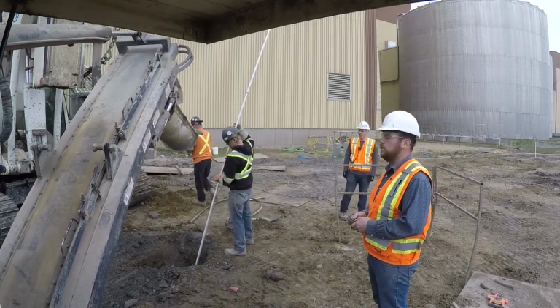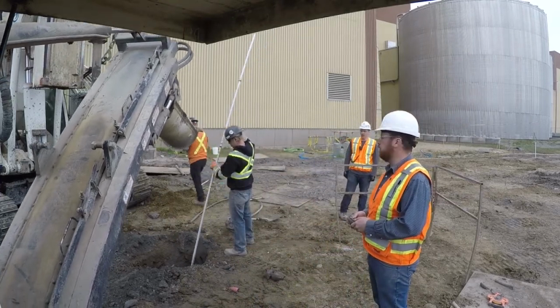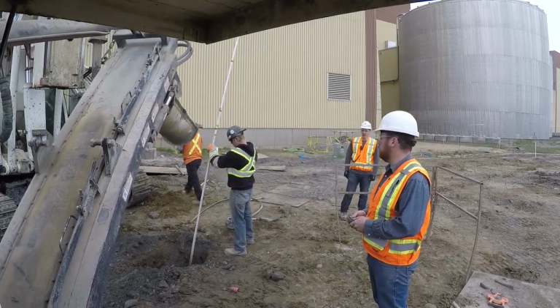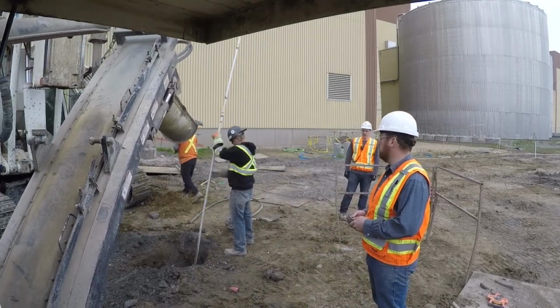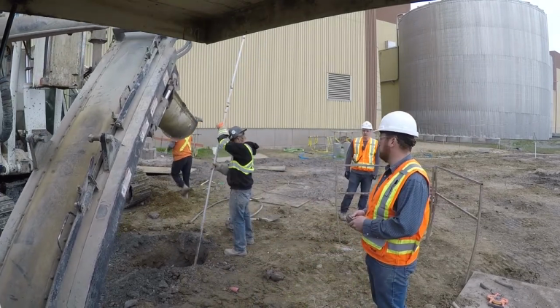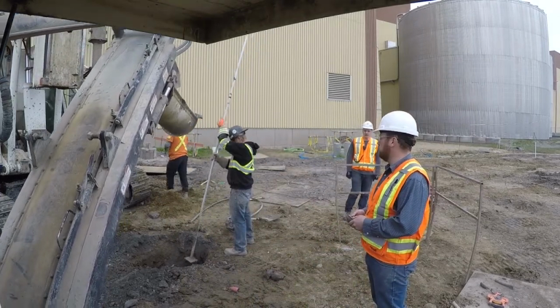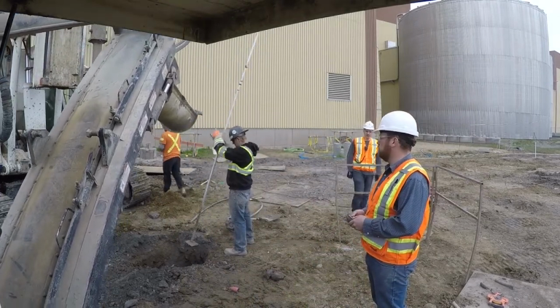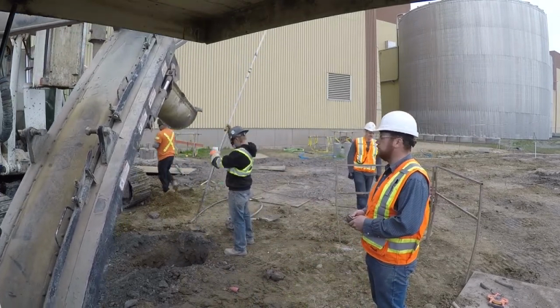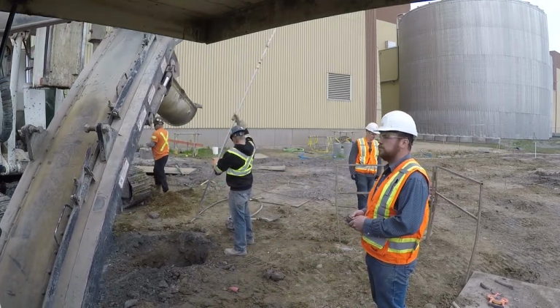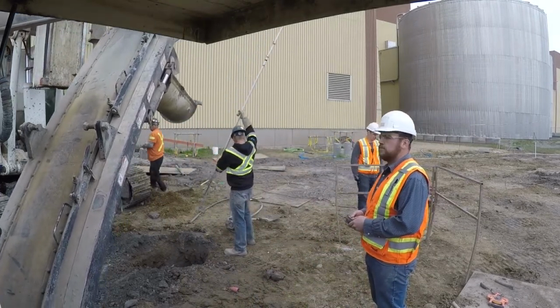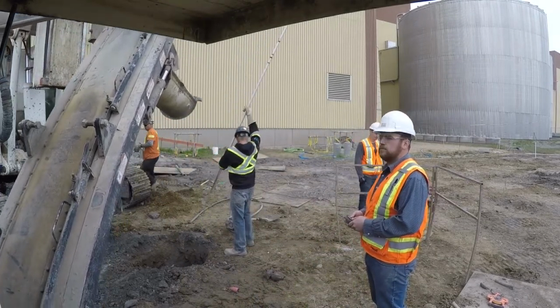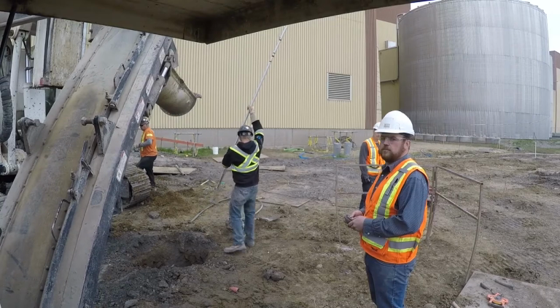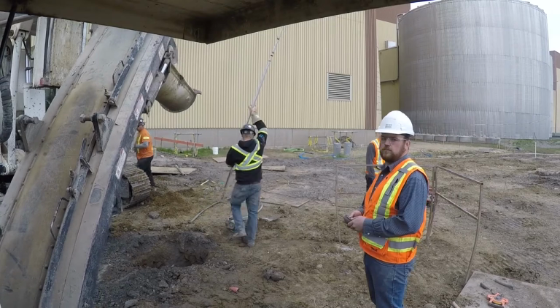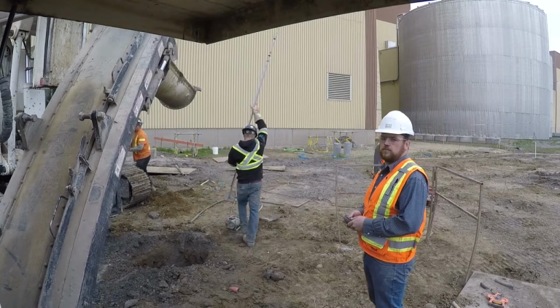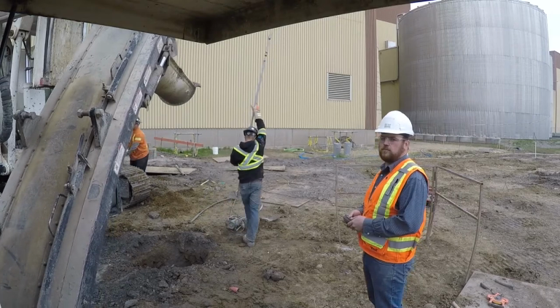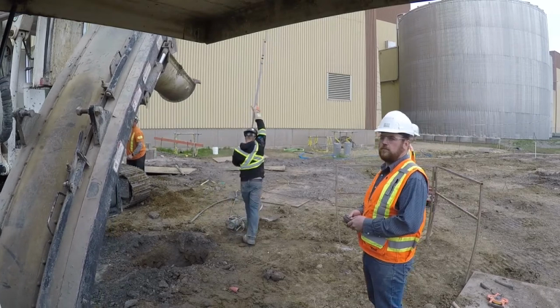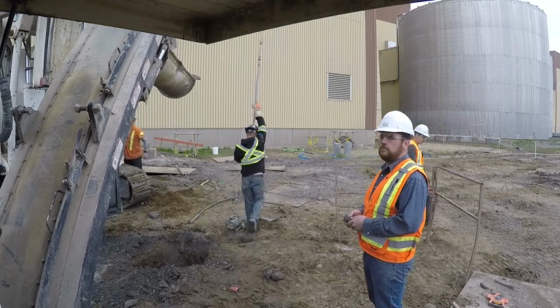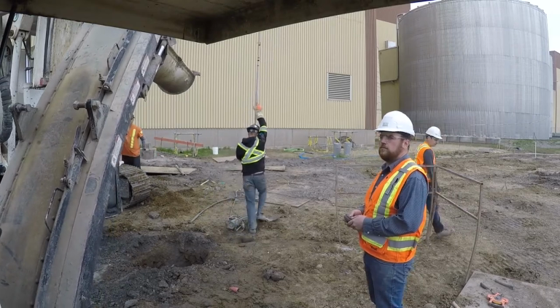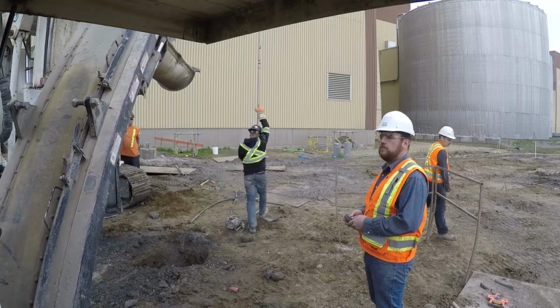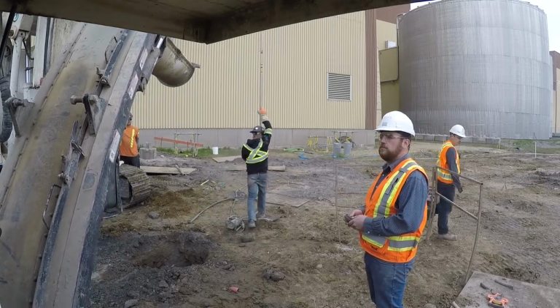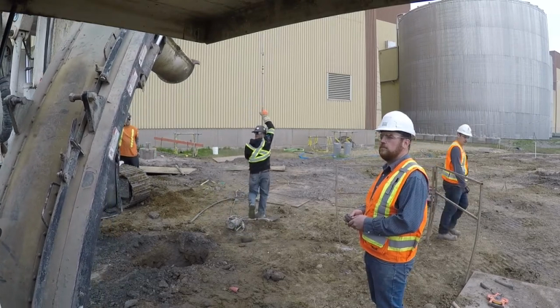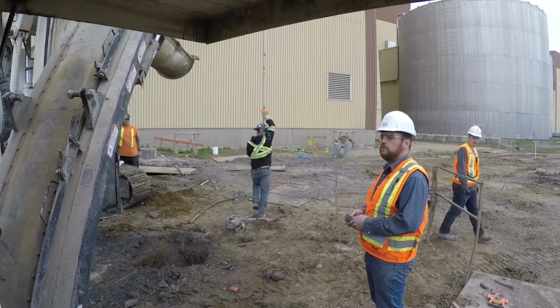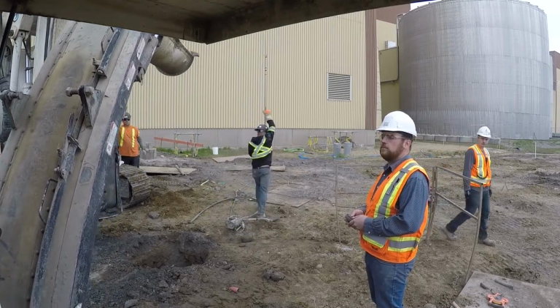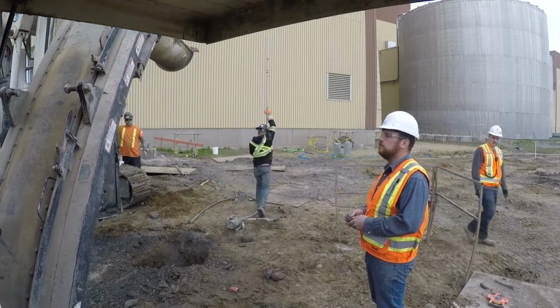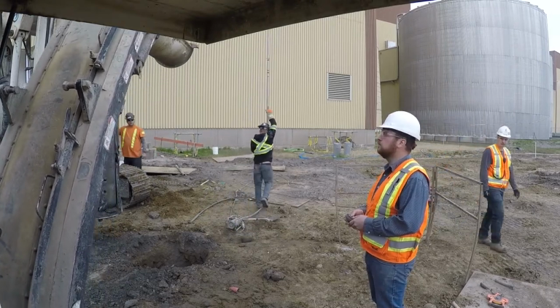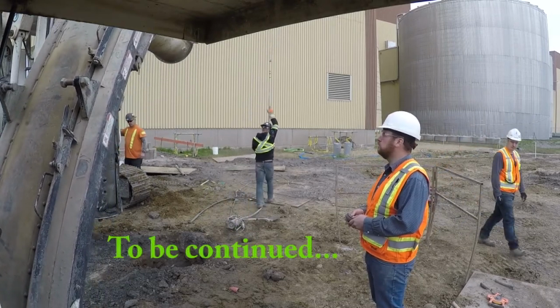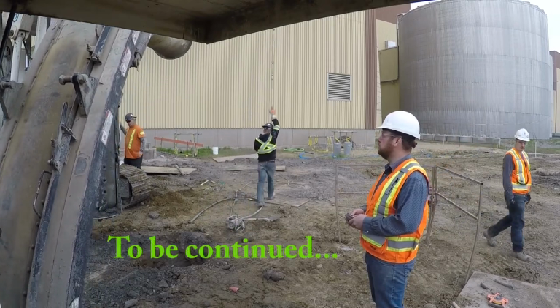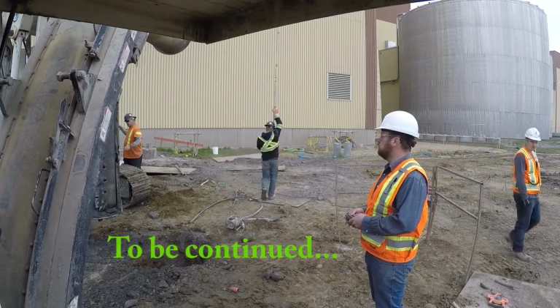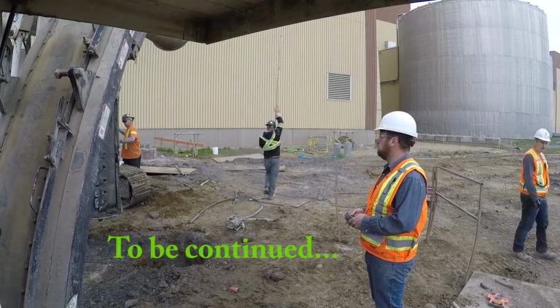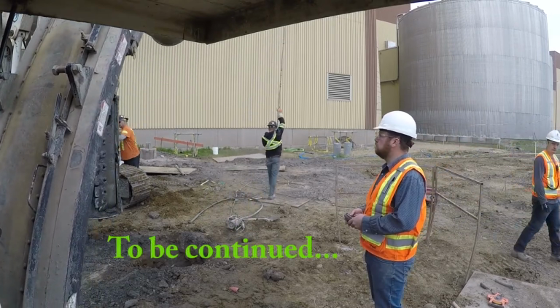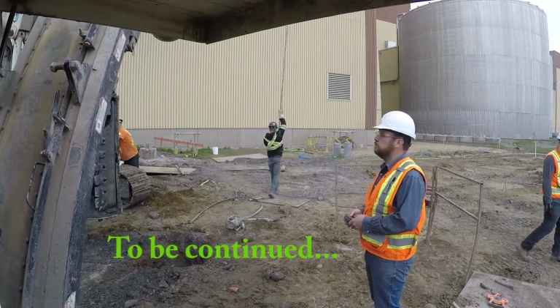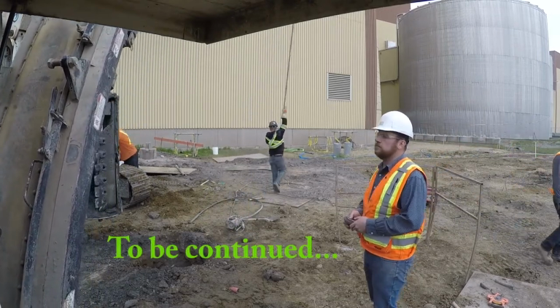The next video I'll show the loading of the truck and I'll show some more pouring of the concrete as well.